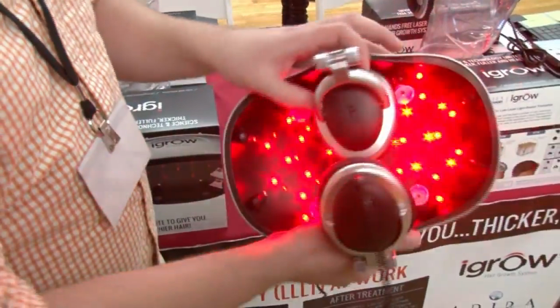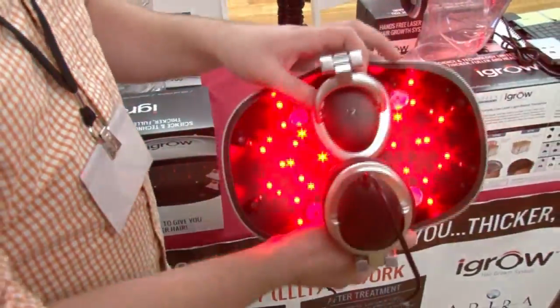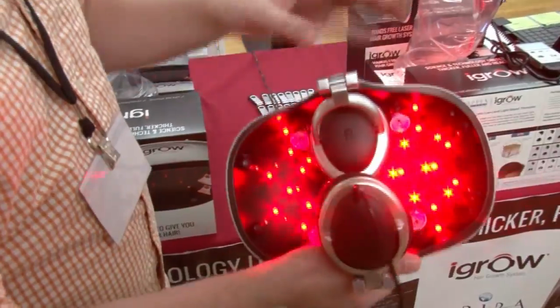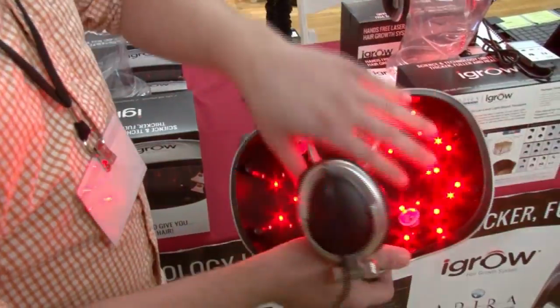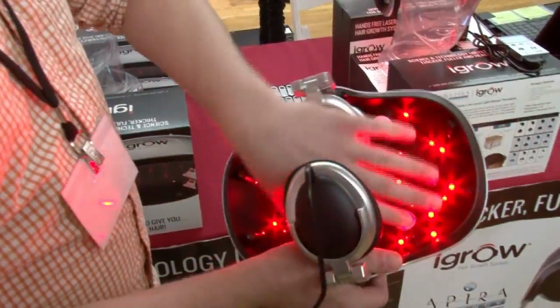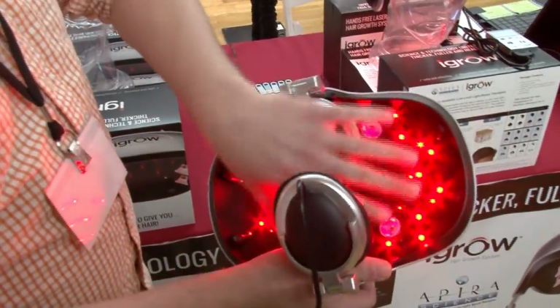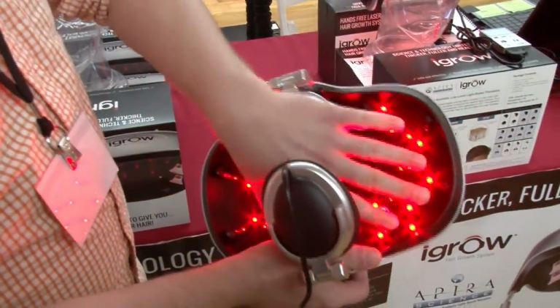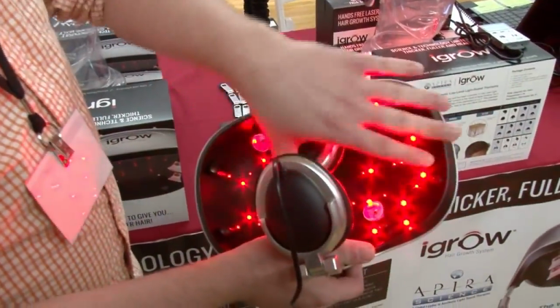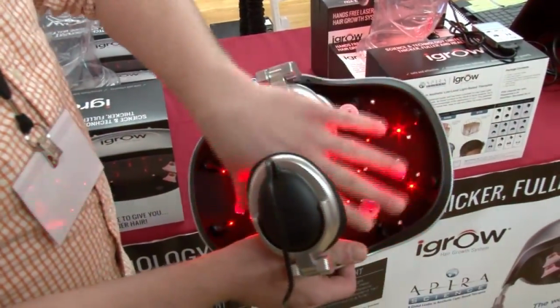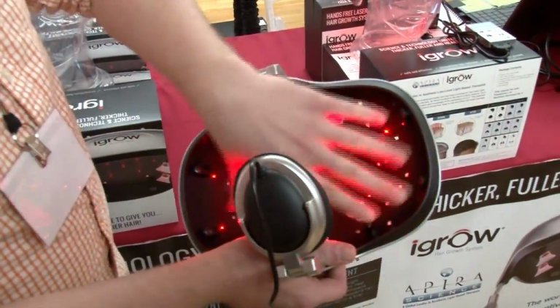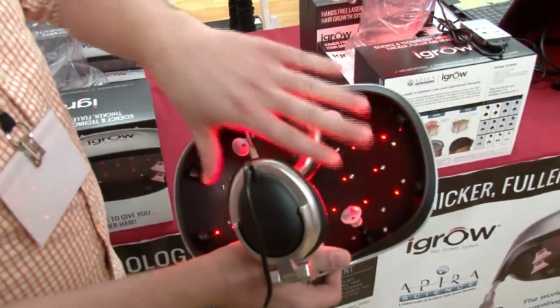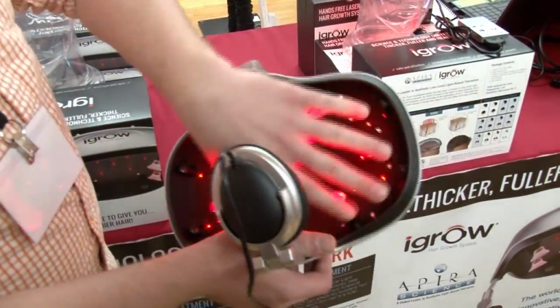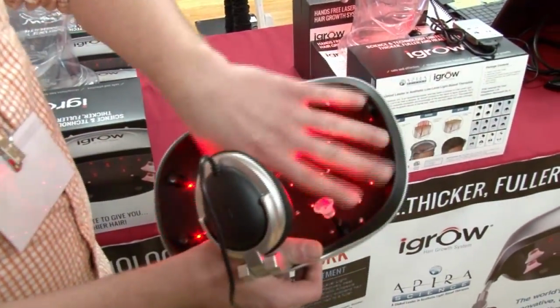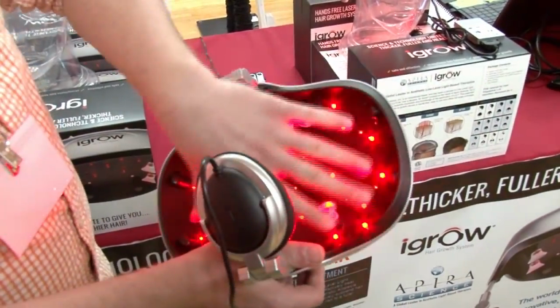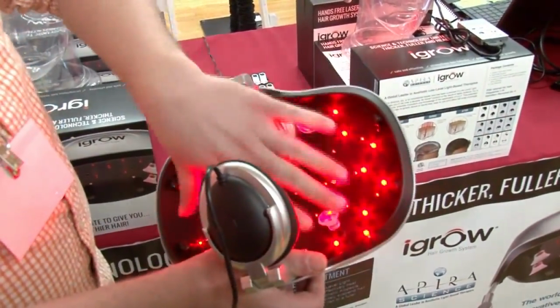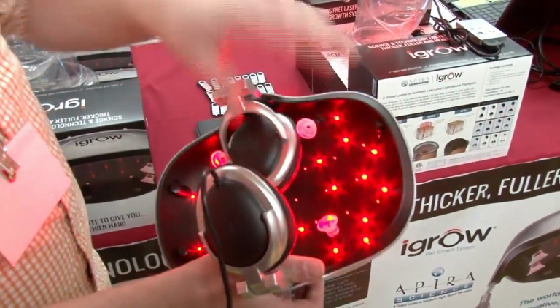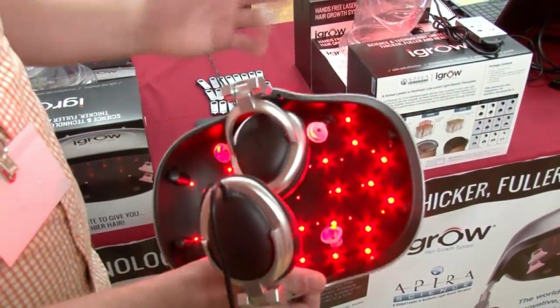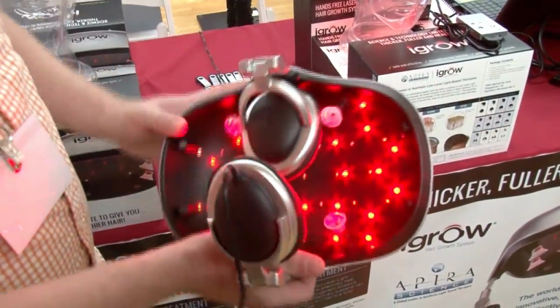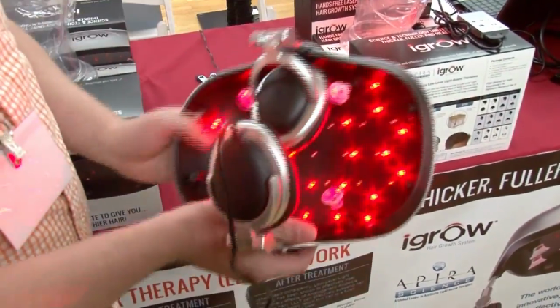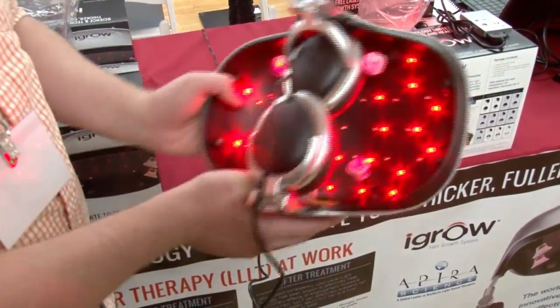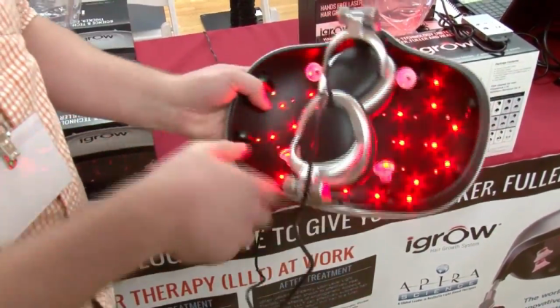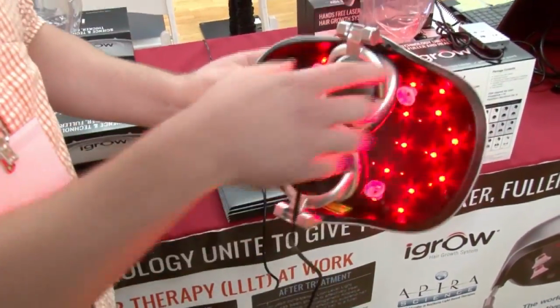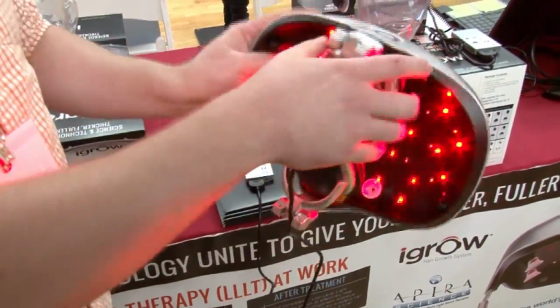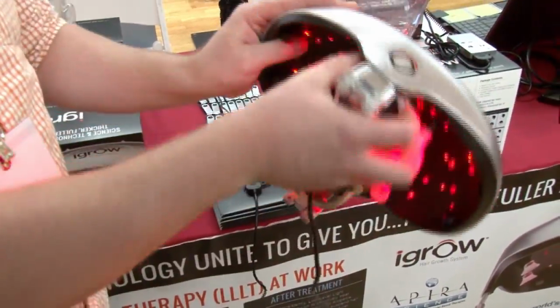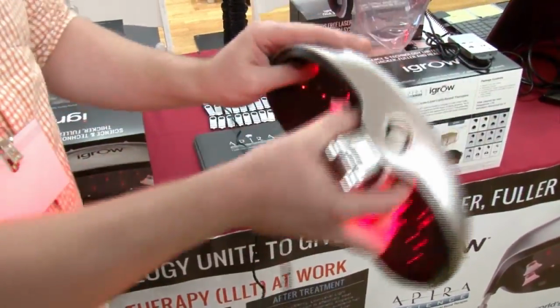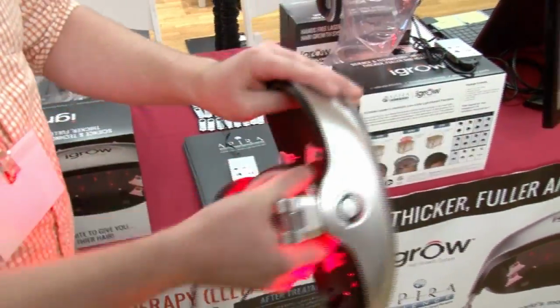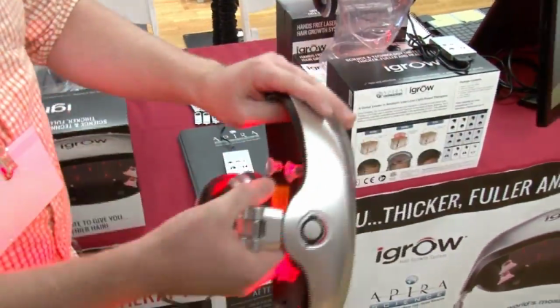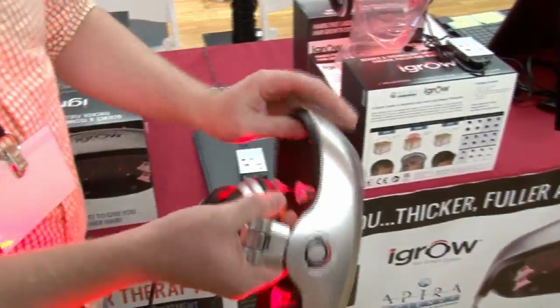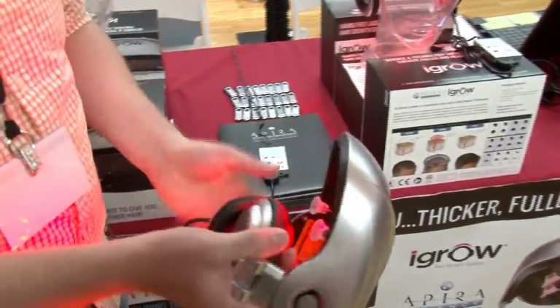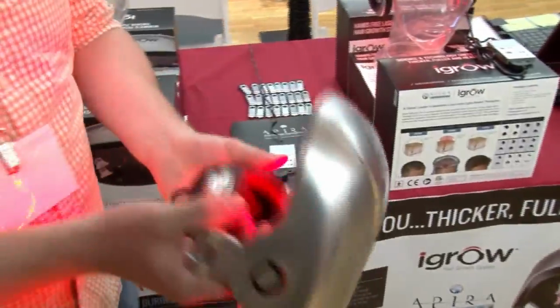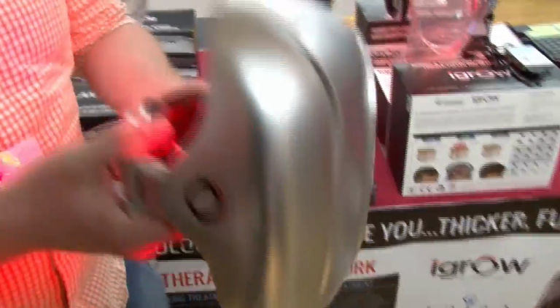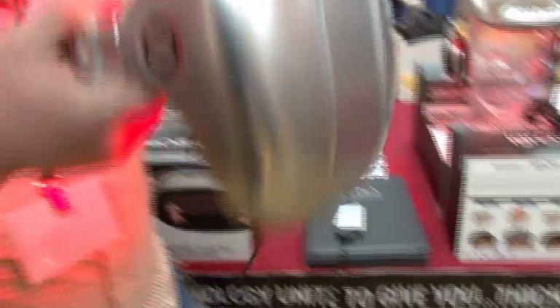And you can see they're just lights — they don't hurt at all. I'll put it on again while it's running, and you'll see that it doesn't hurt me.